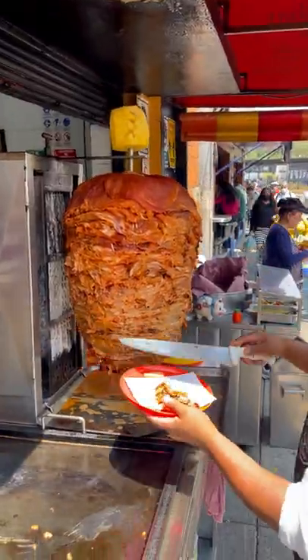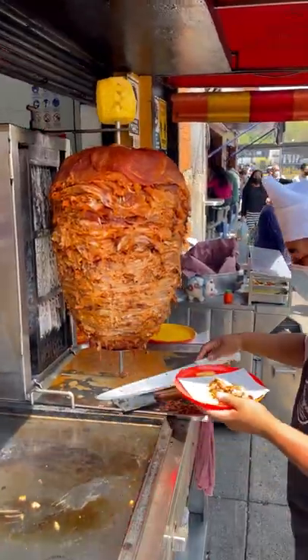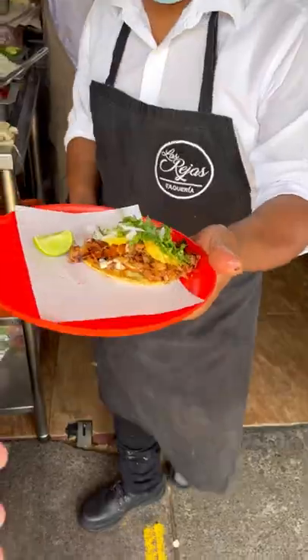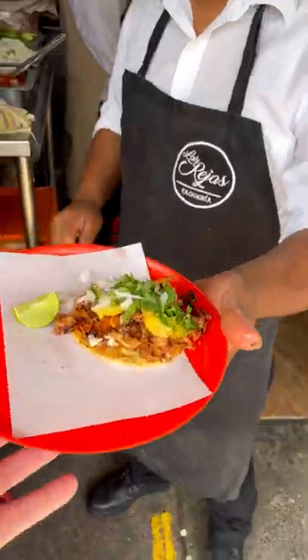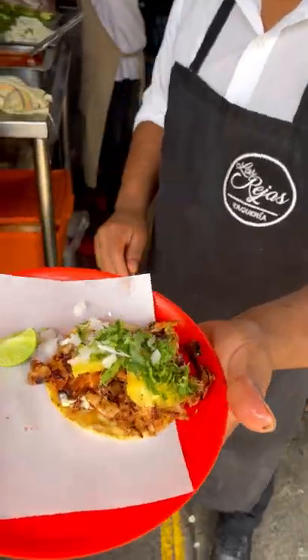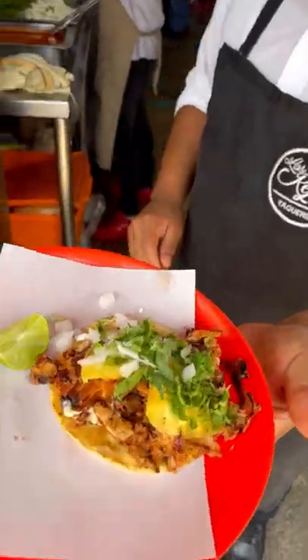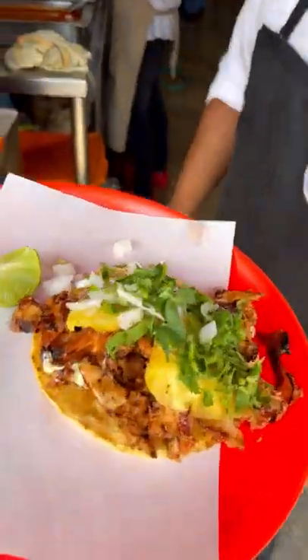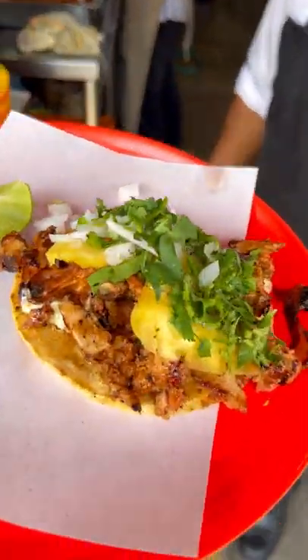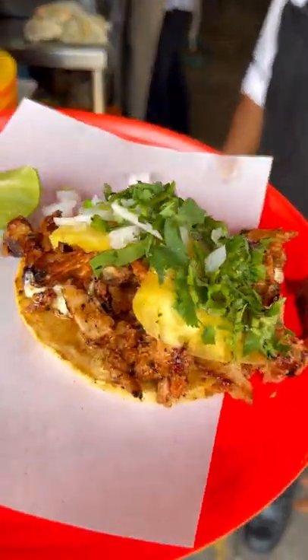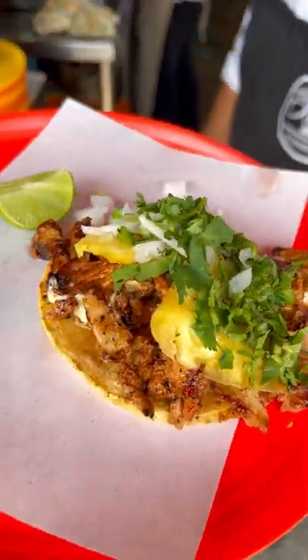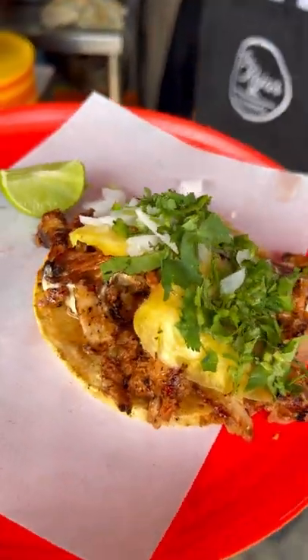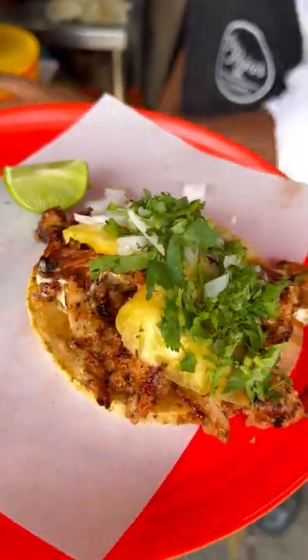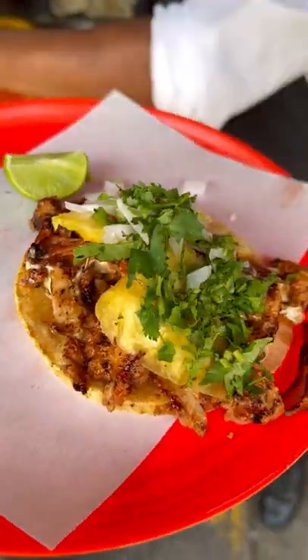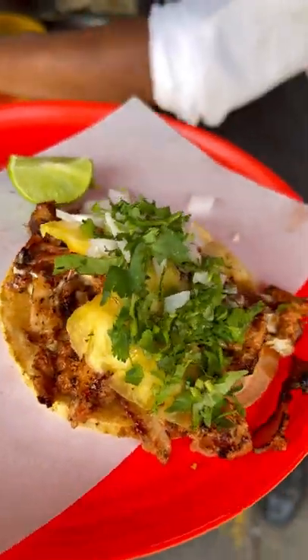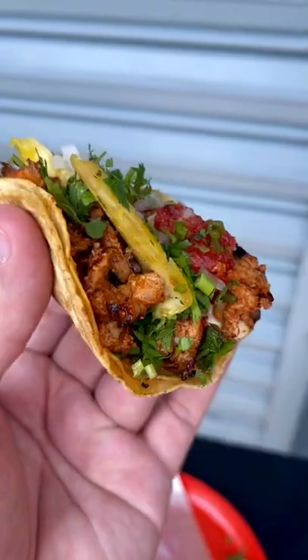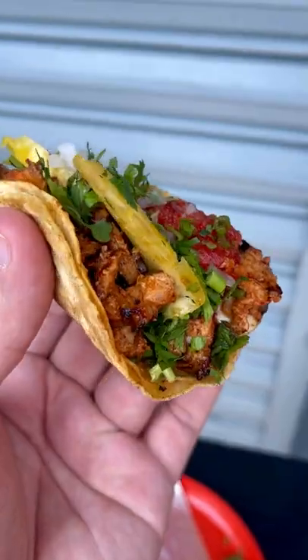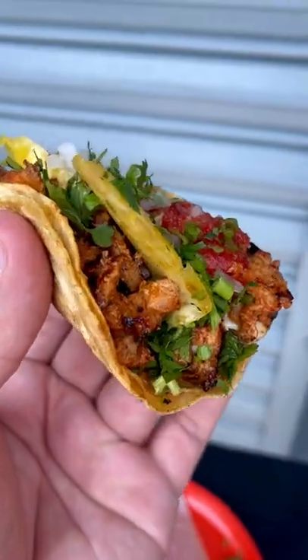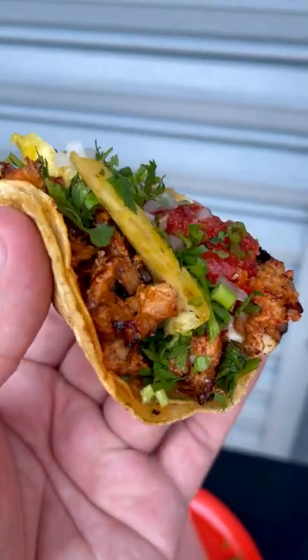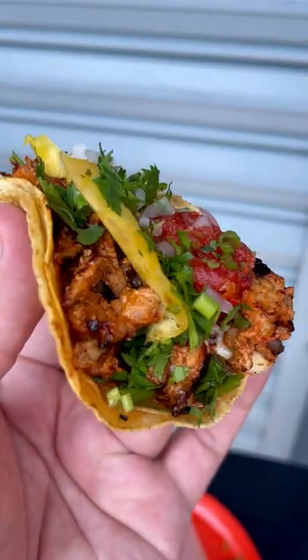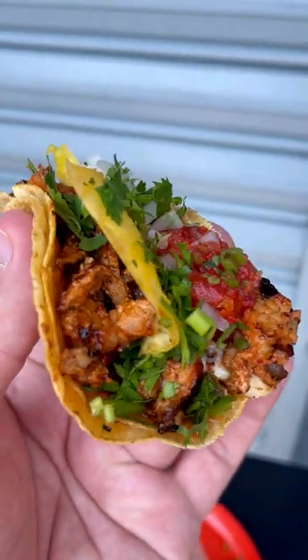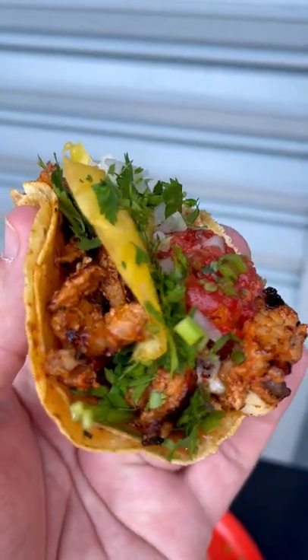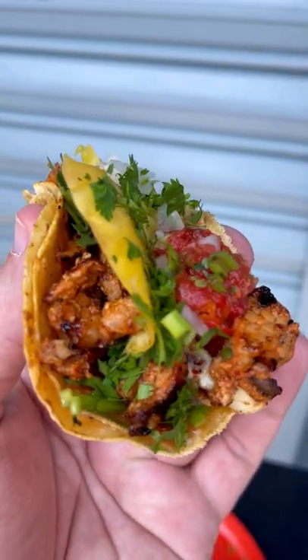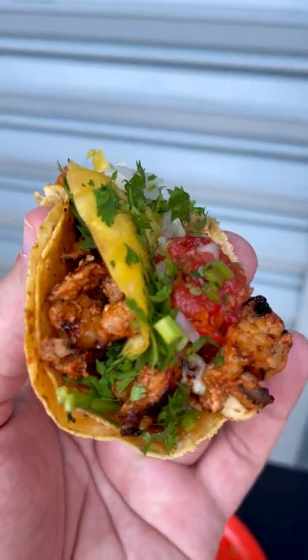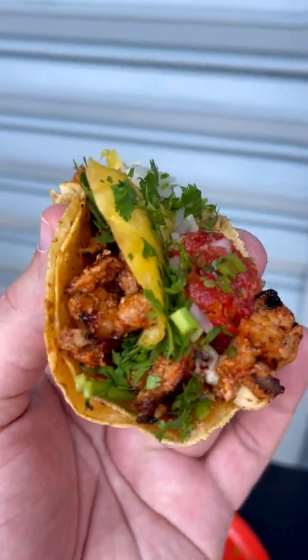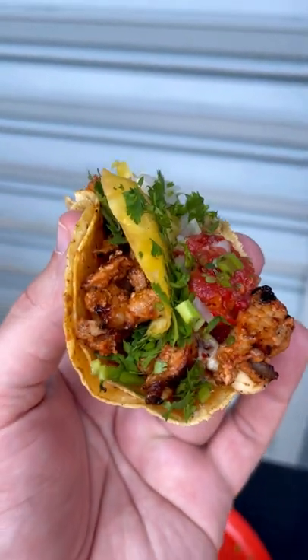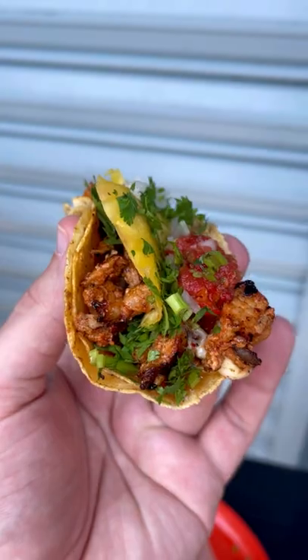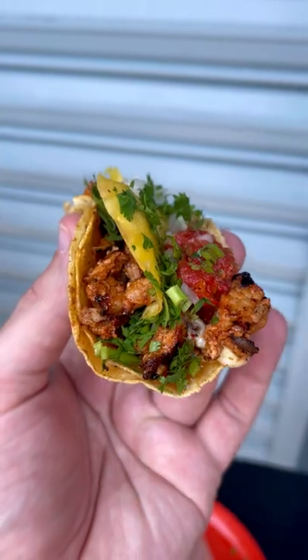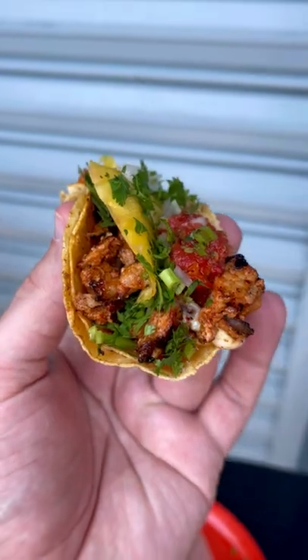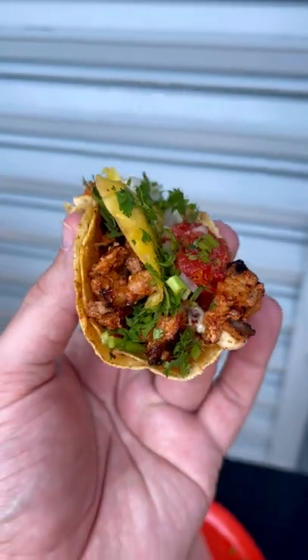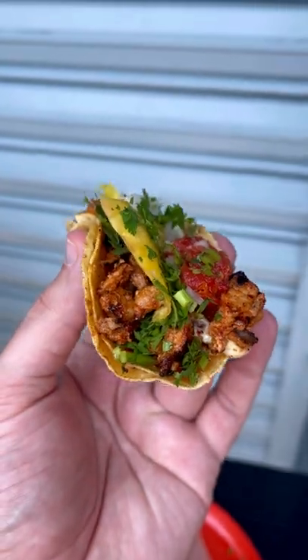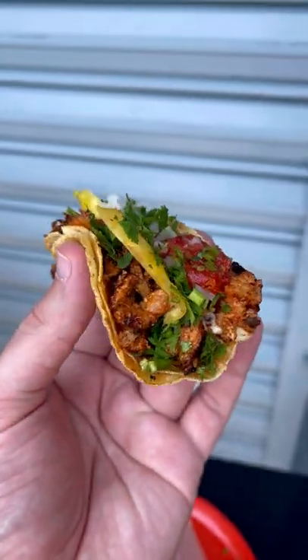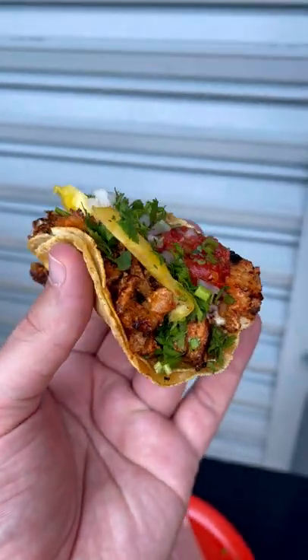Last up, a classic El Pescarito taco. With that perfect slice of pineapple, this is a dream come true.